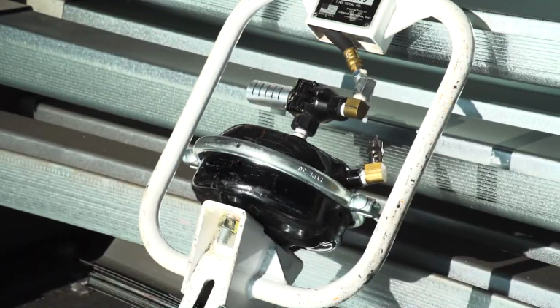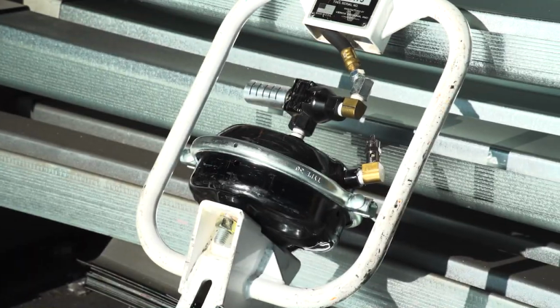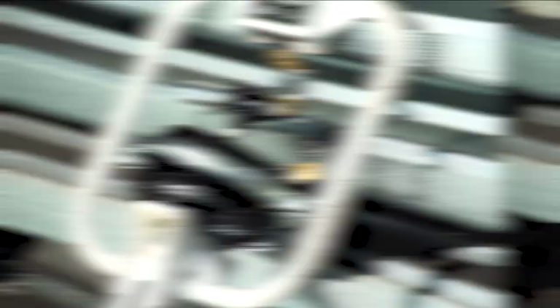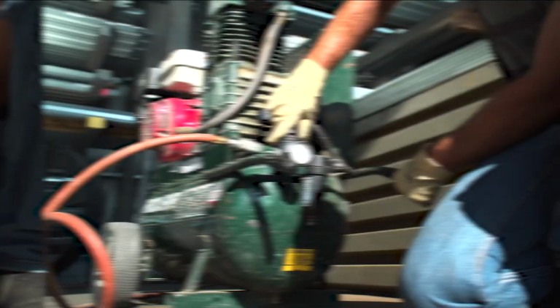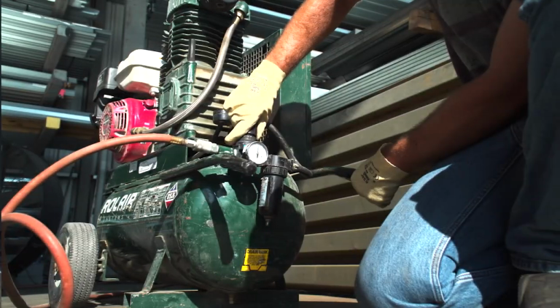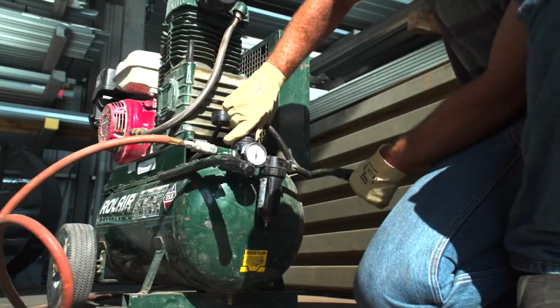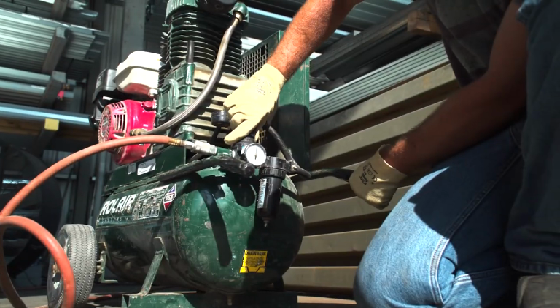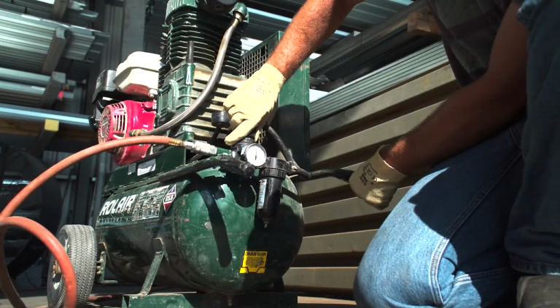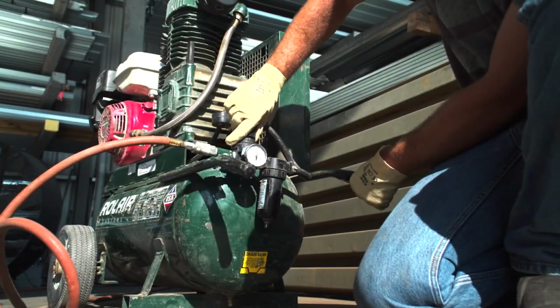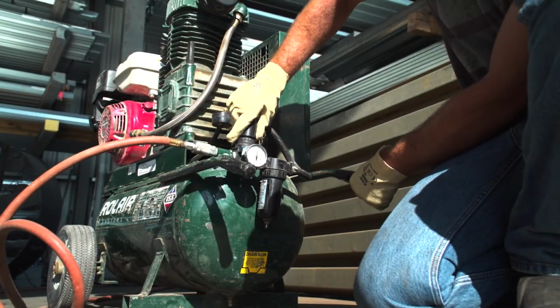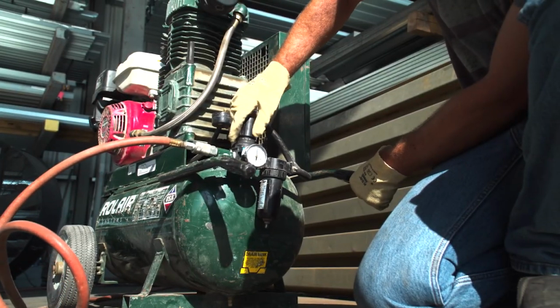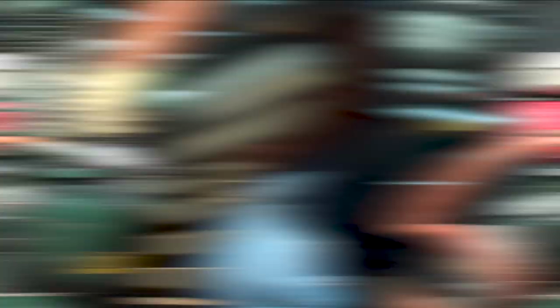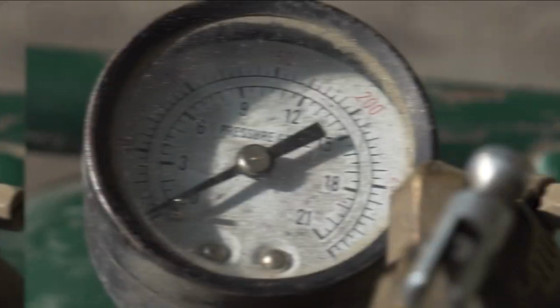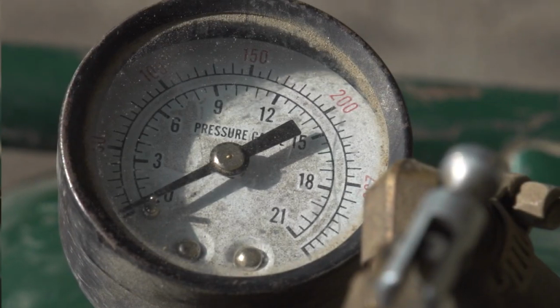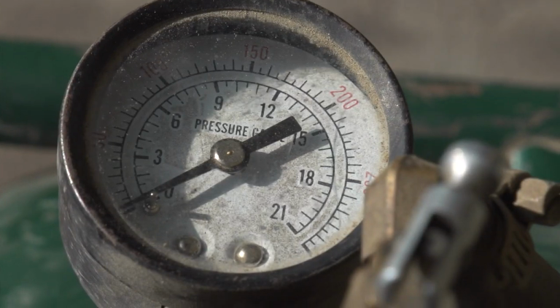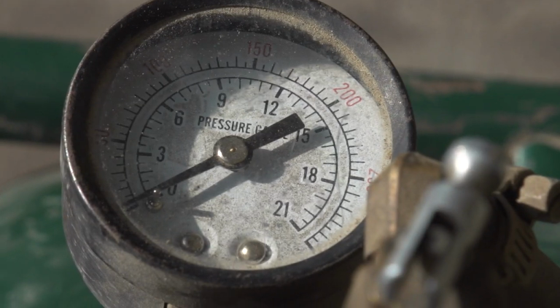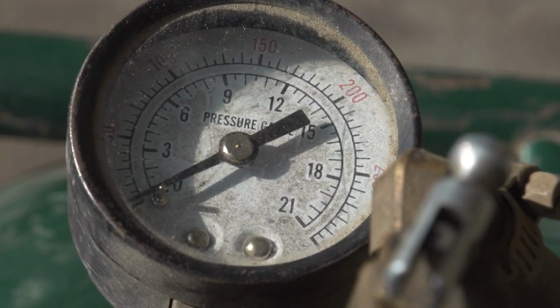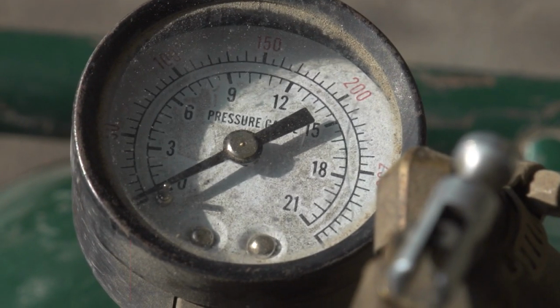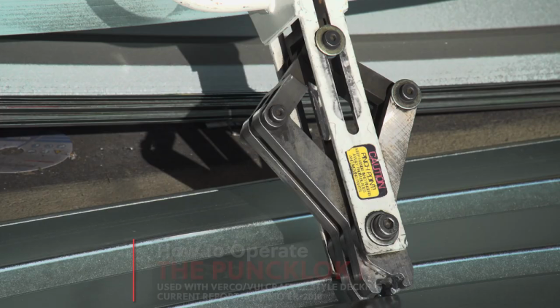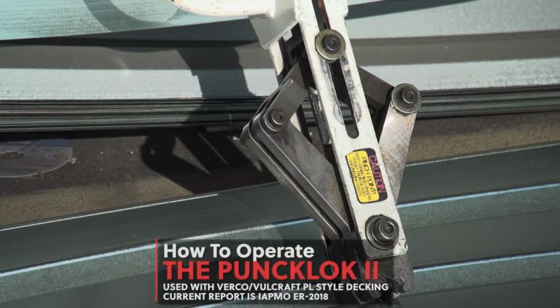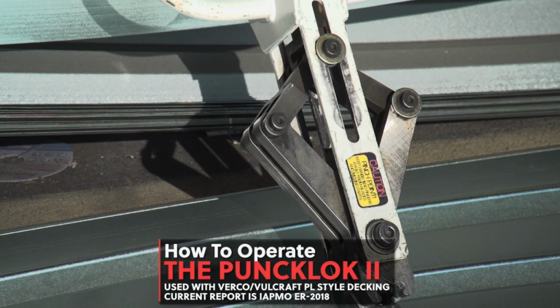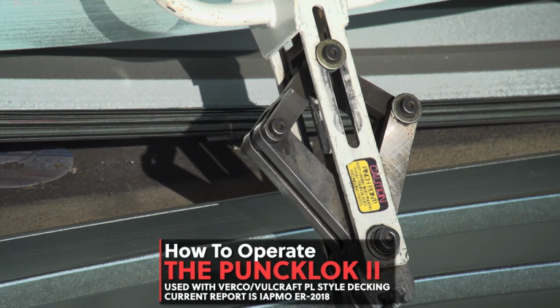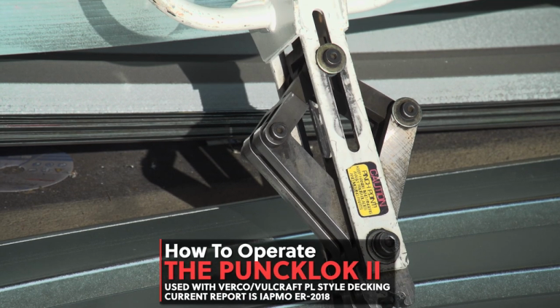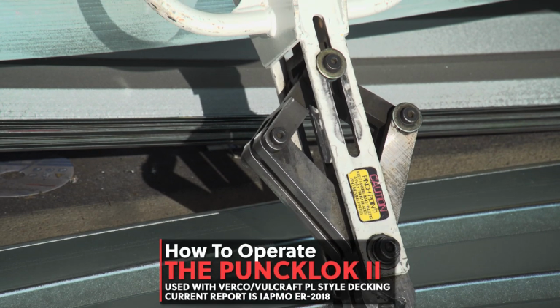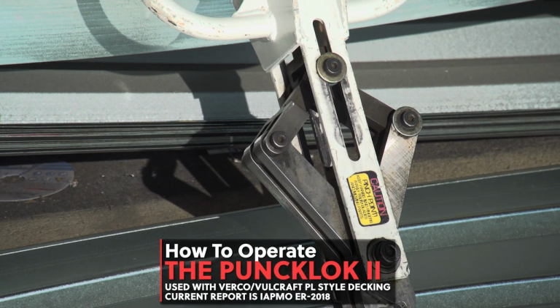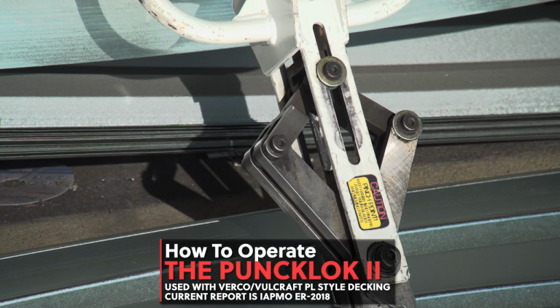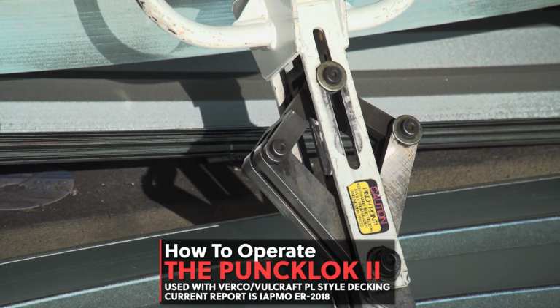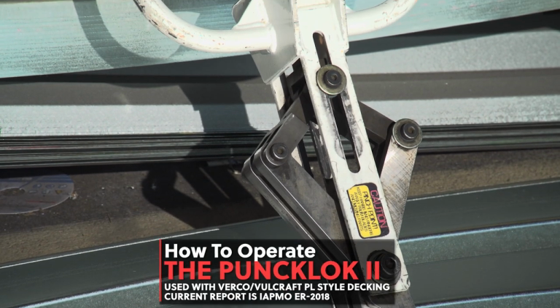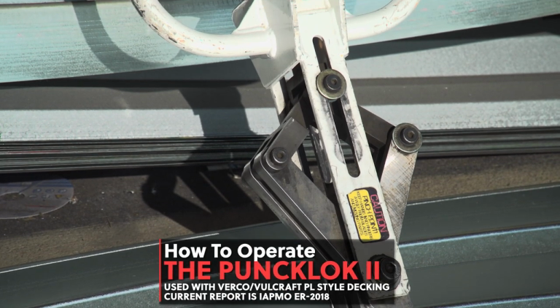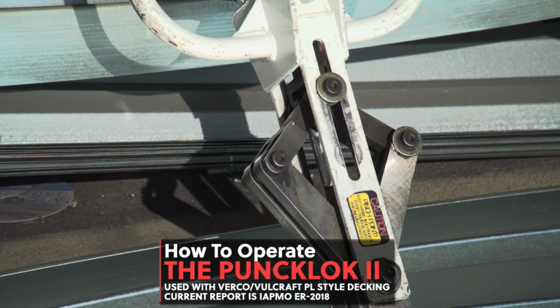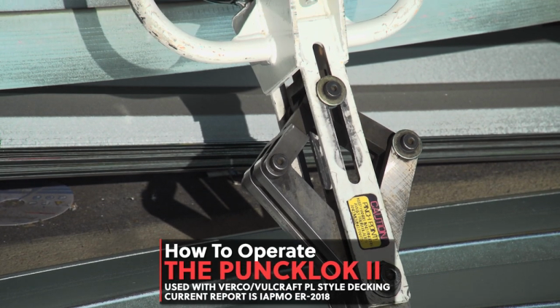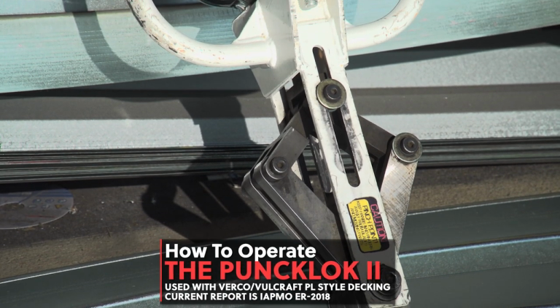In this video we're going to cover all the information you need to know to operate the Punch Lock 2 tool.